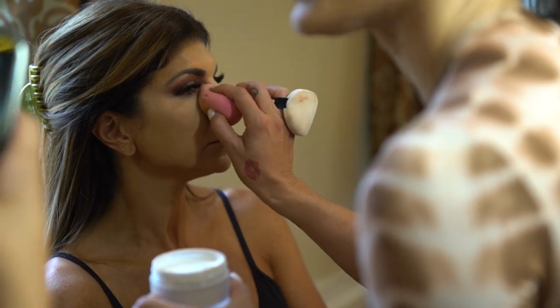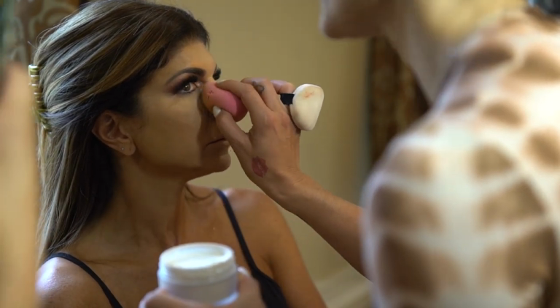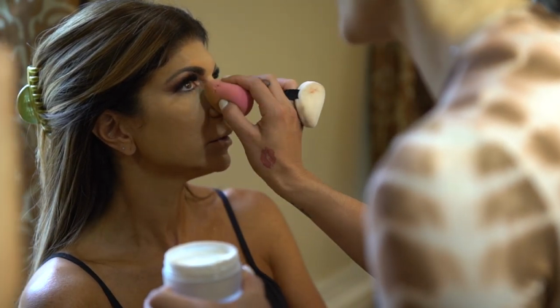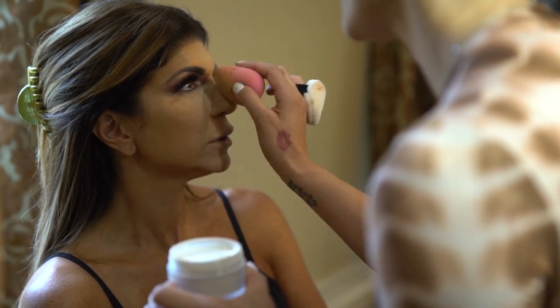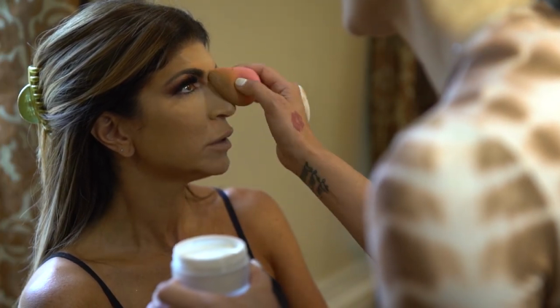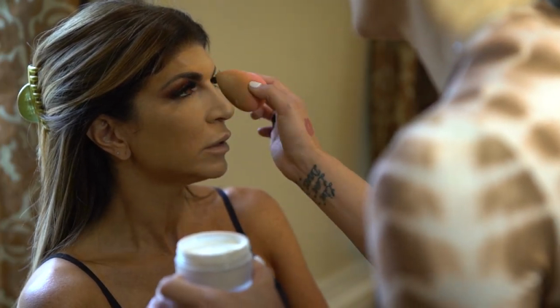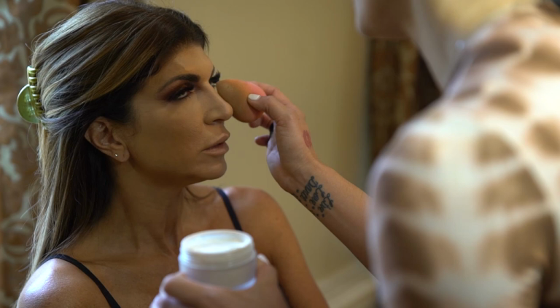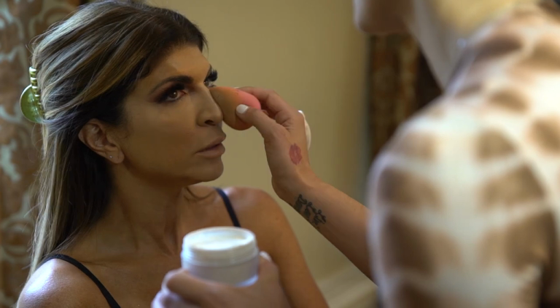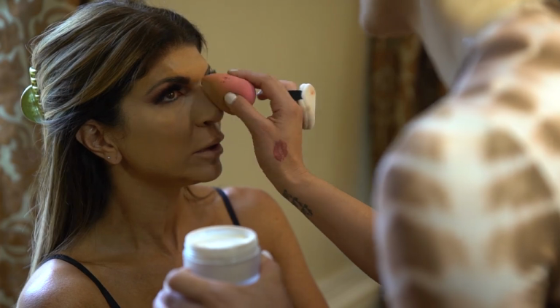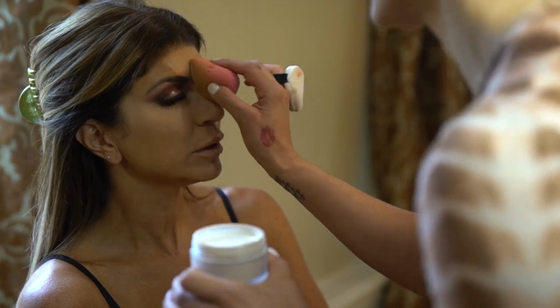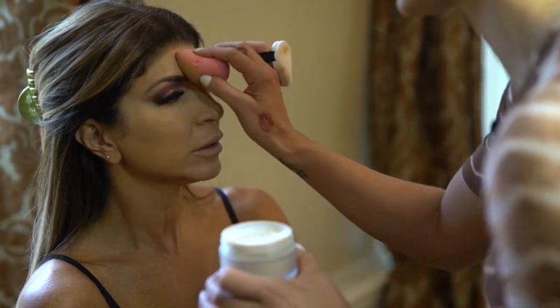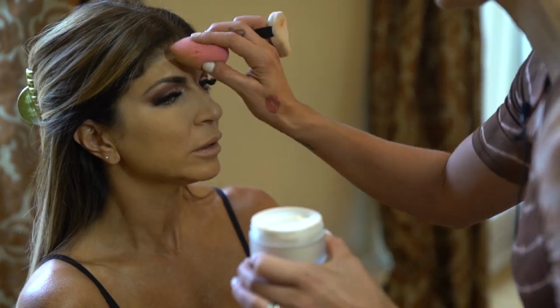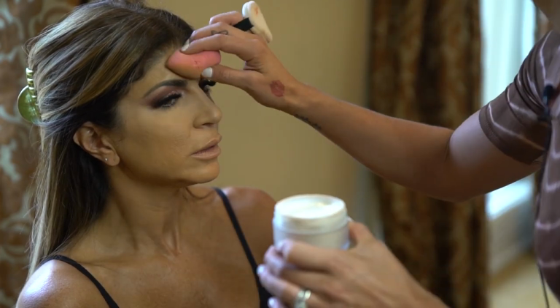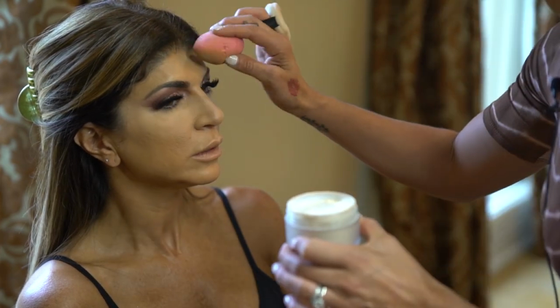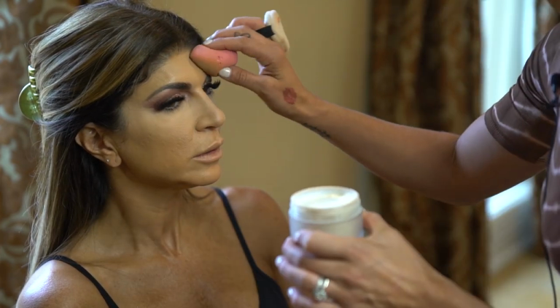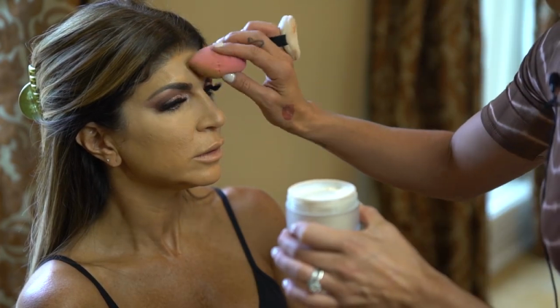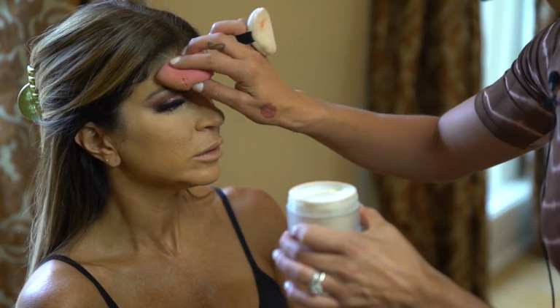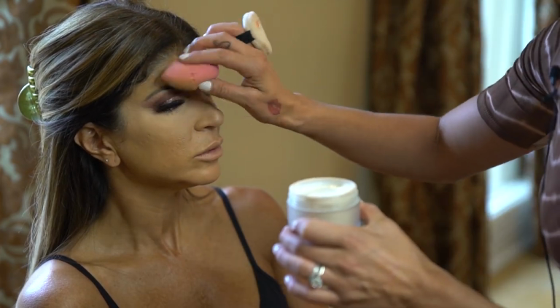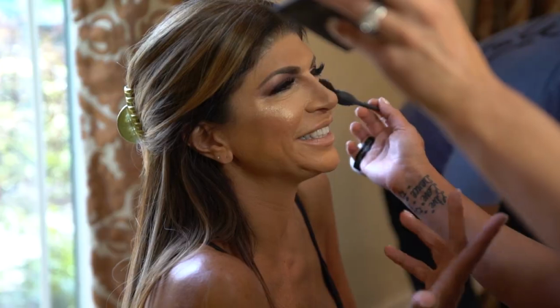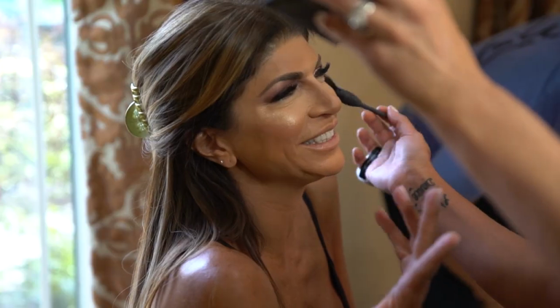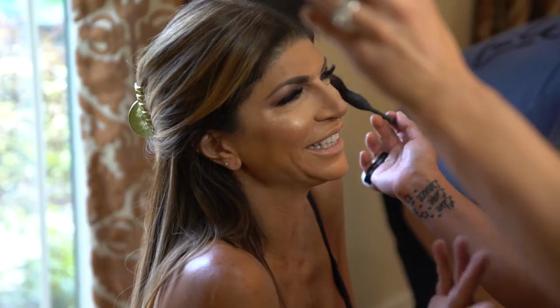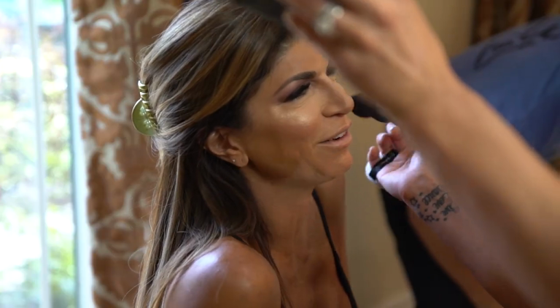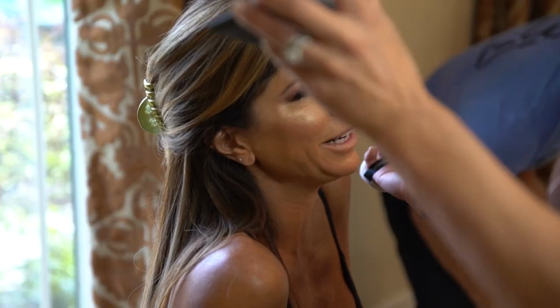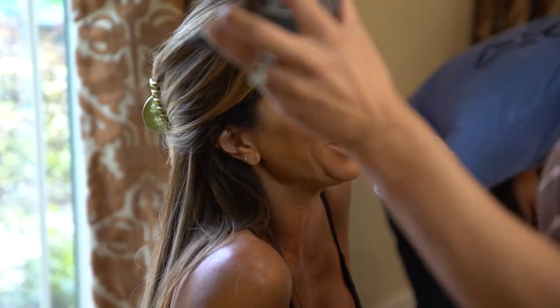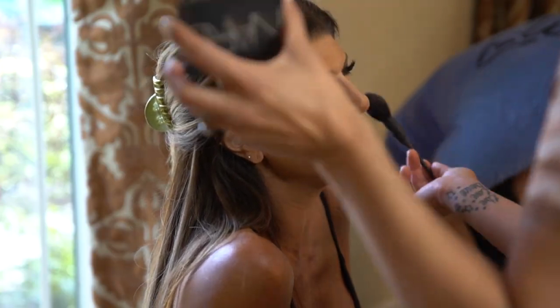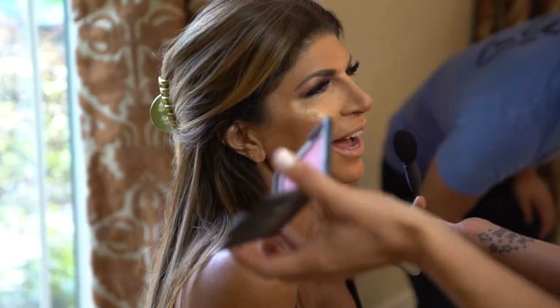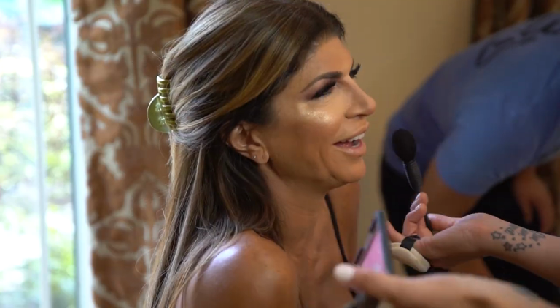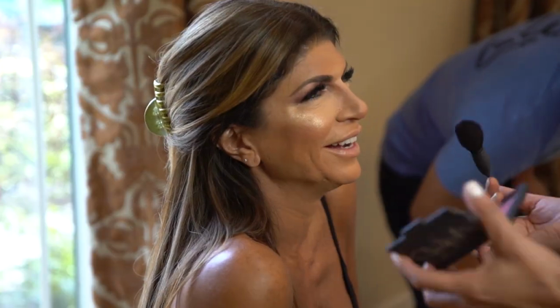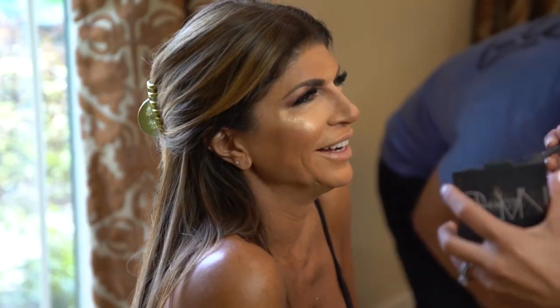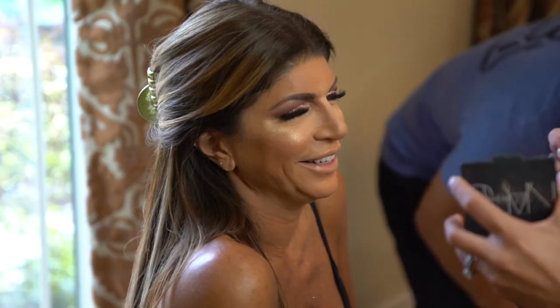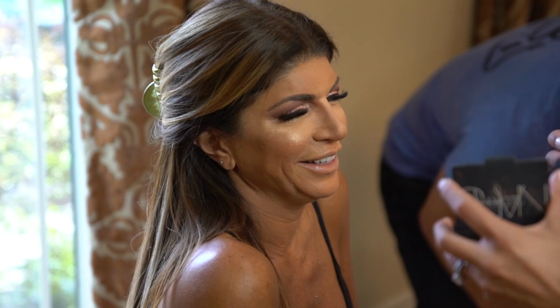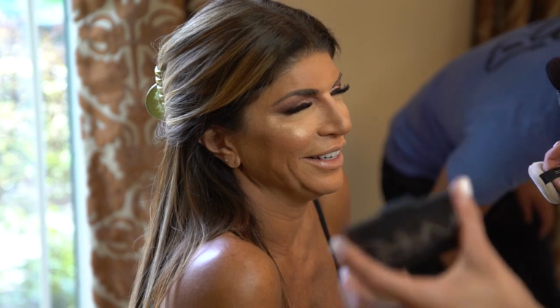It helps the wrinkles, like, disappear. We're blushing Teresa with a little bit of Orgasm — you know, on the cheeks.